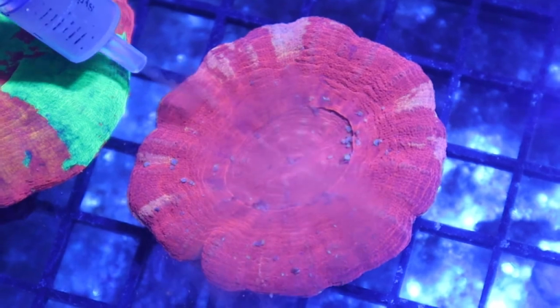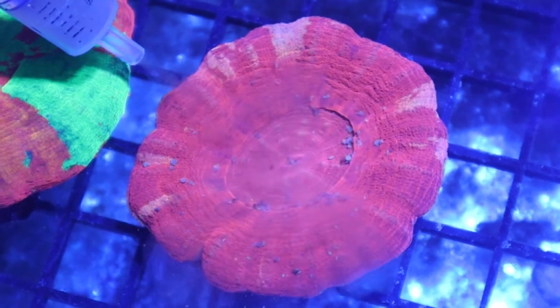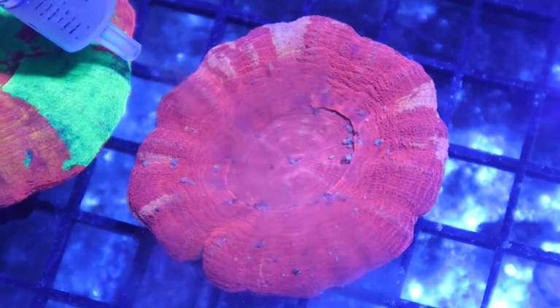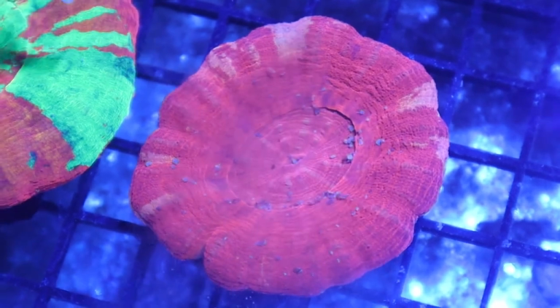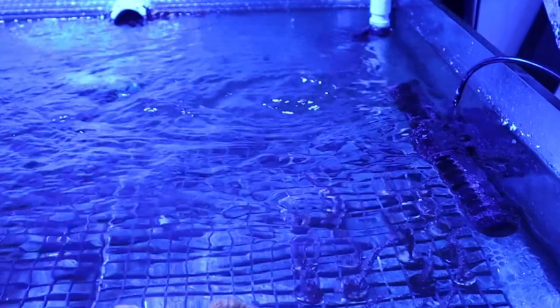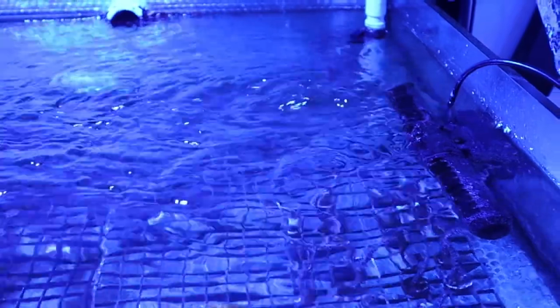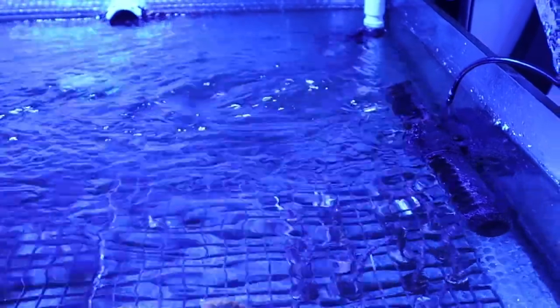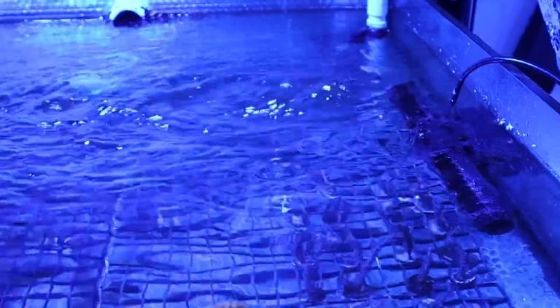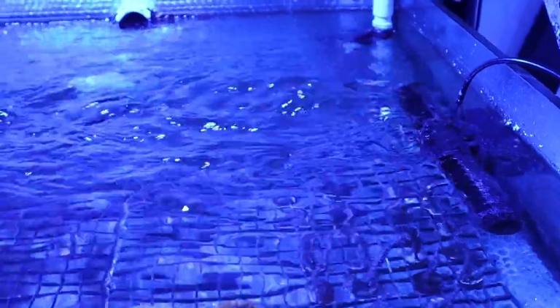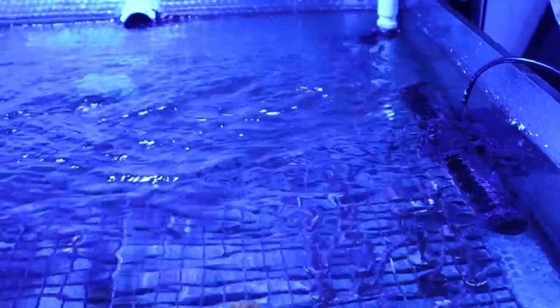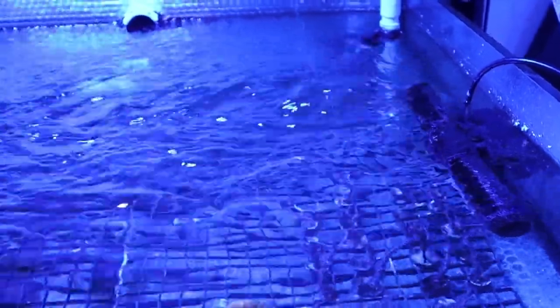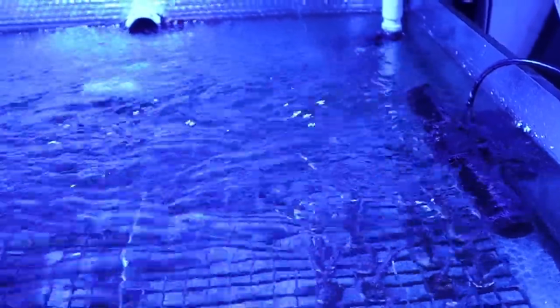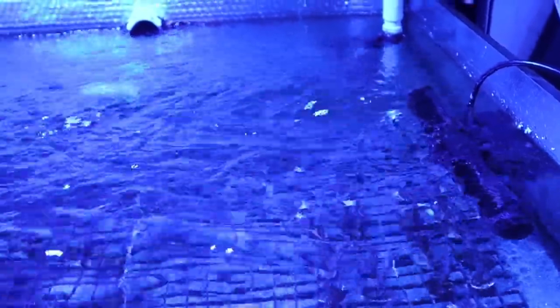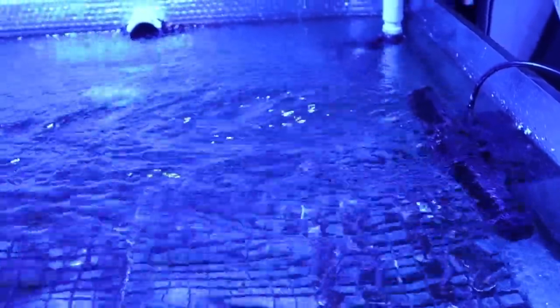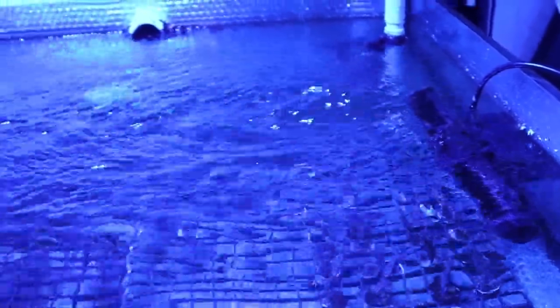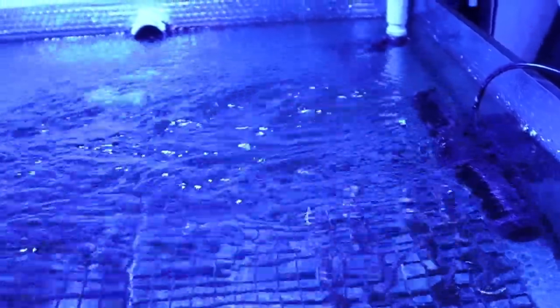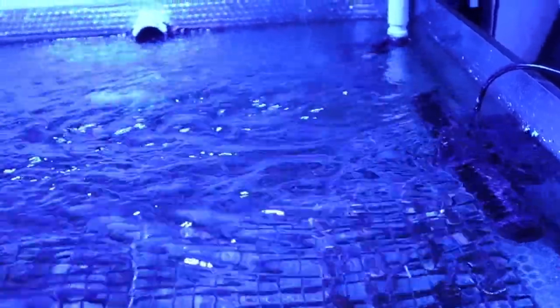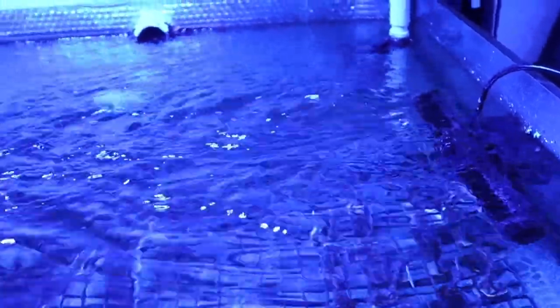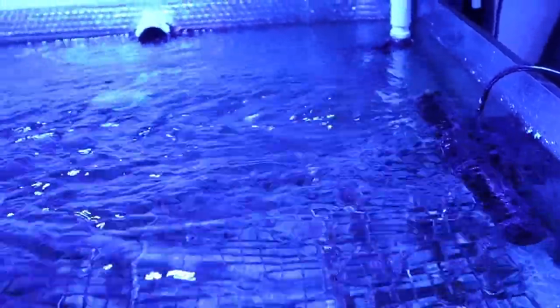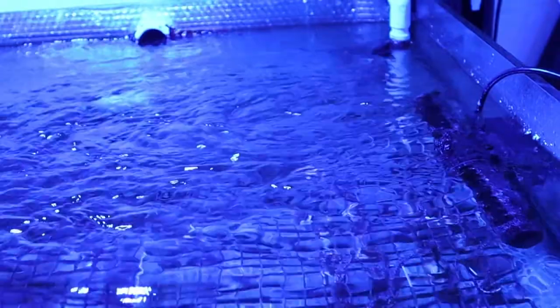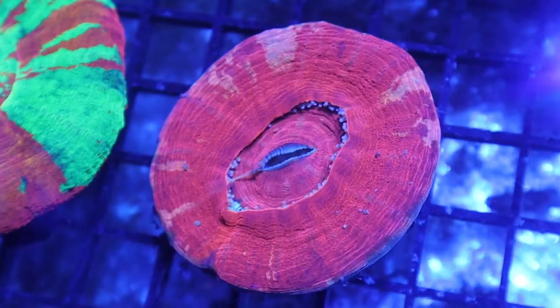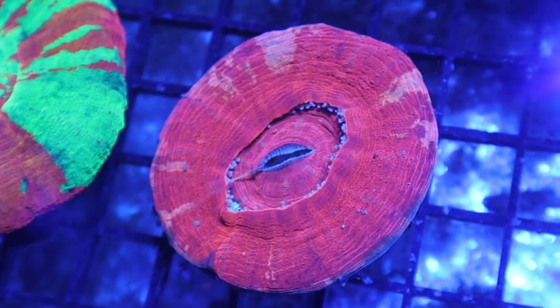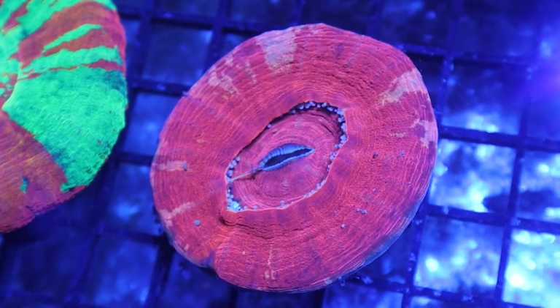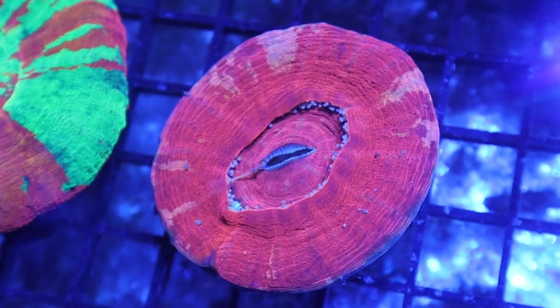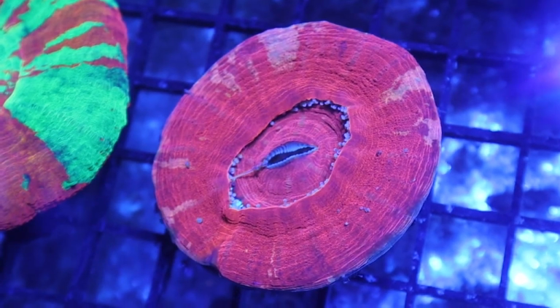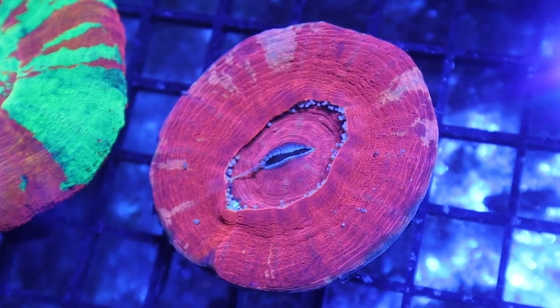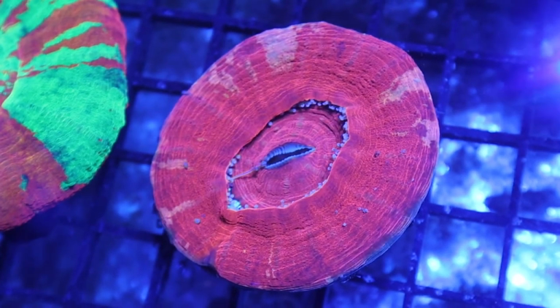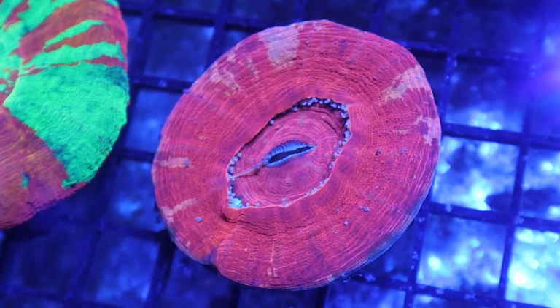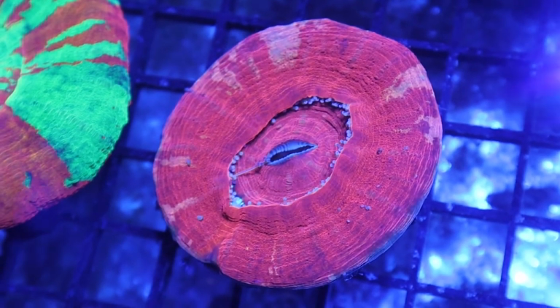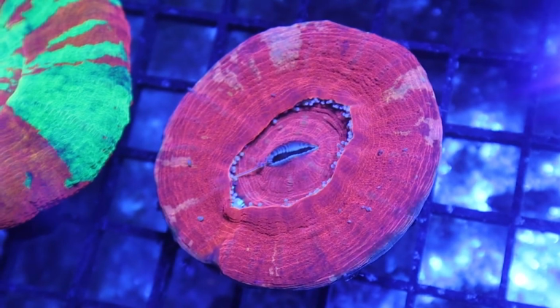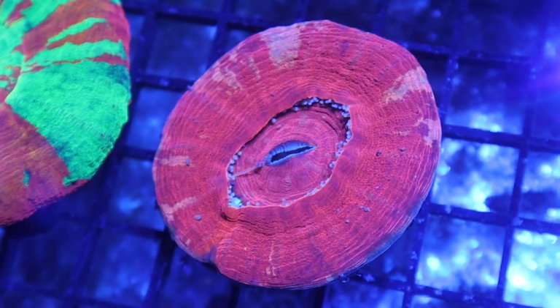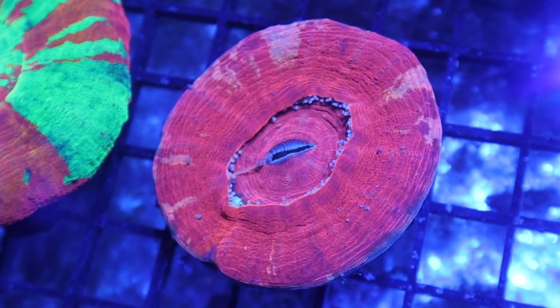Alternatively, you can simply add the mixture to an area of high flow to broadcast feed. Often a mixture of these two methods provides the most benefits.